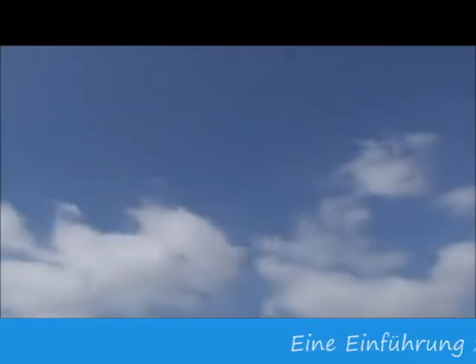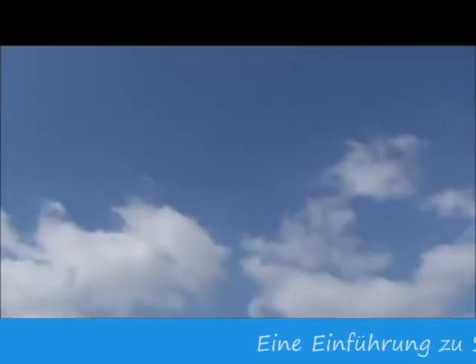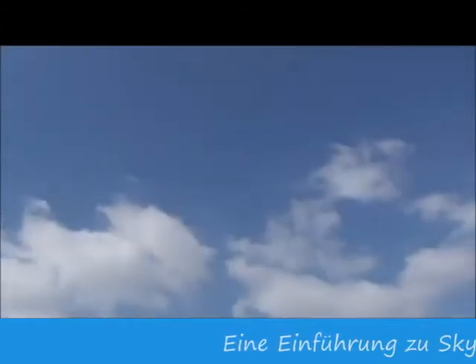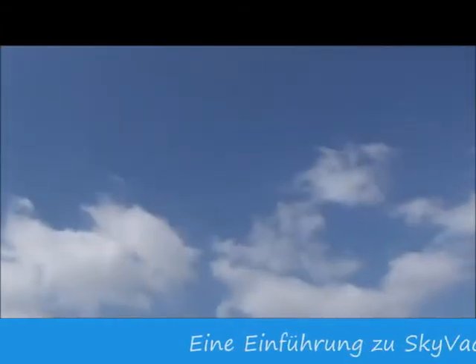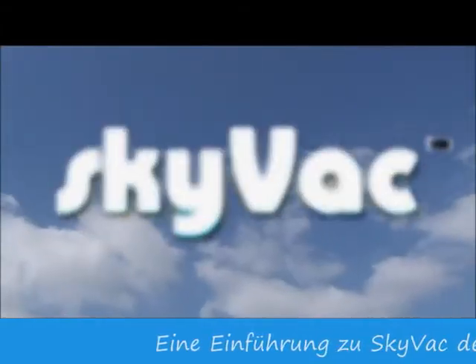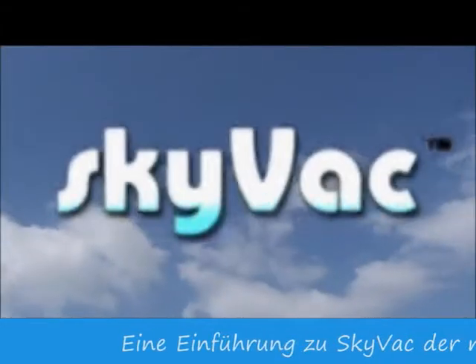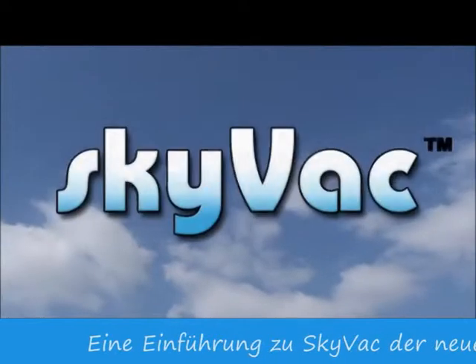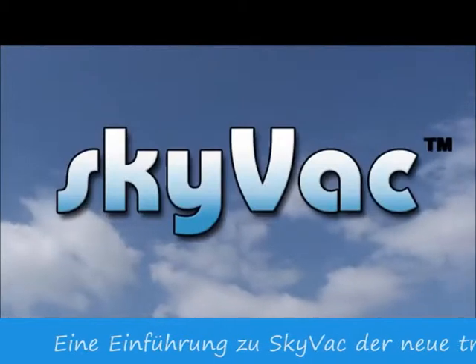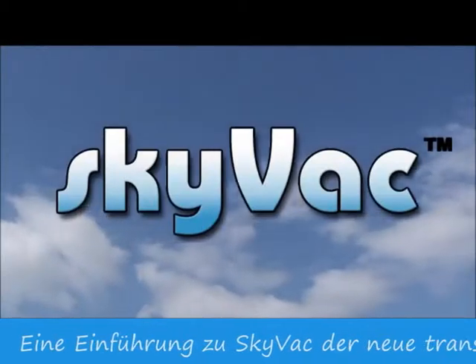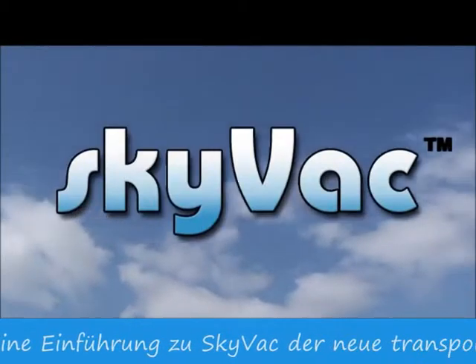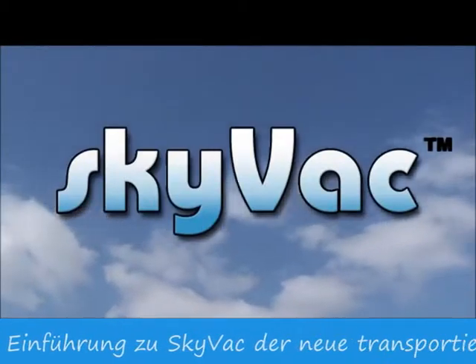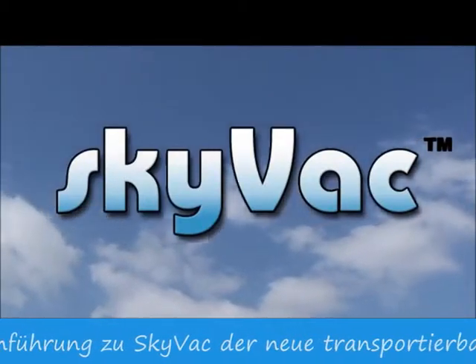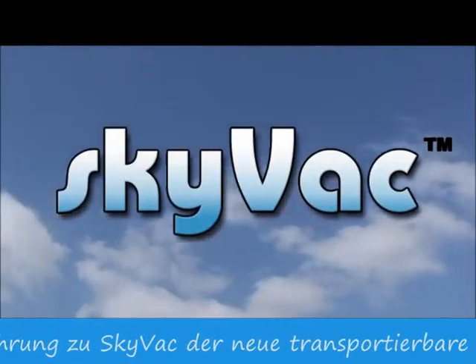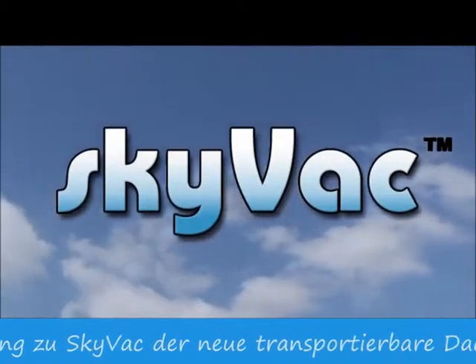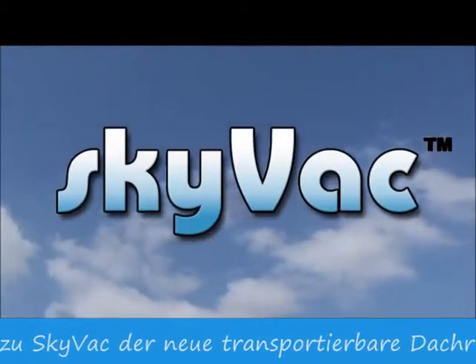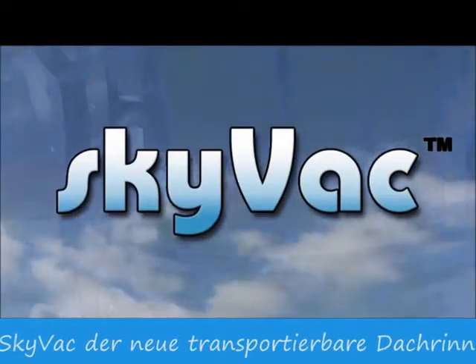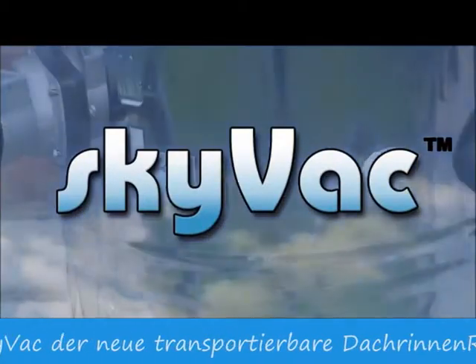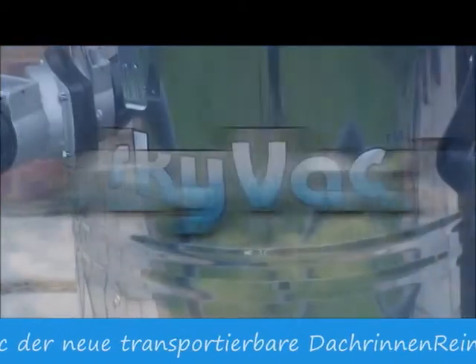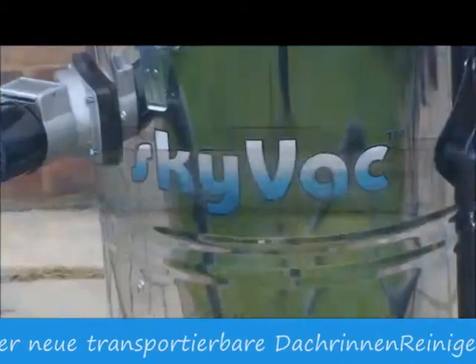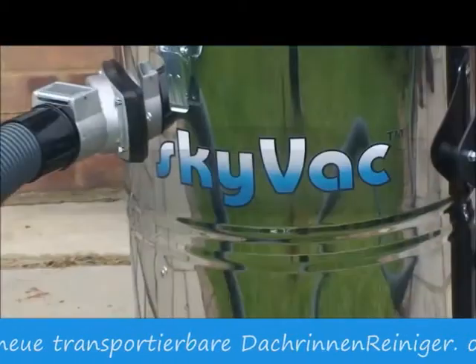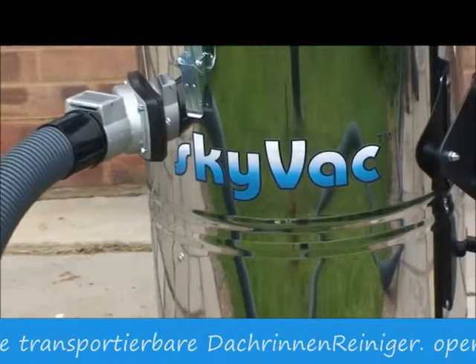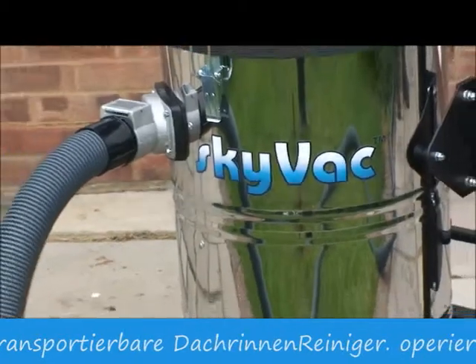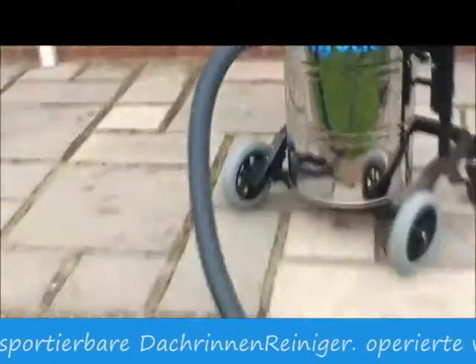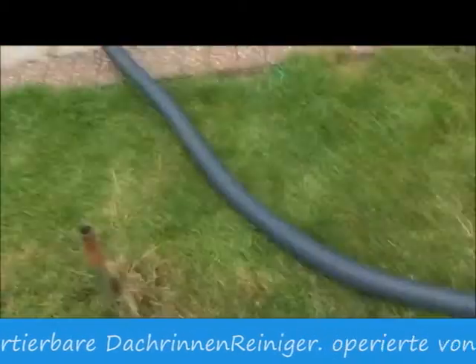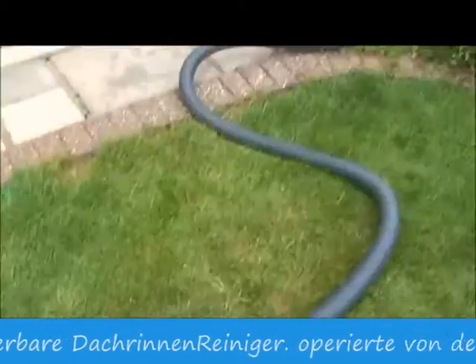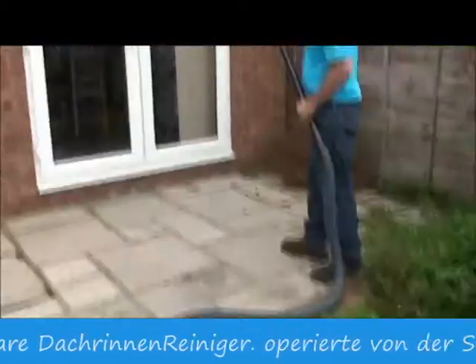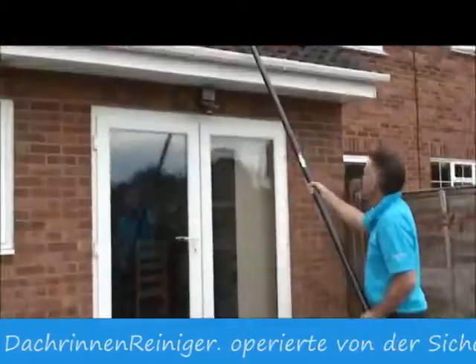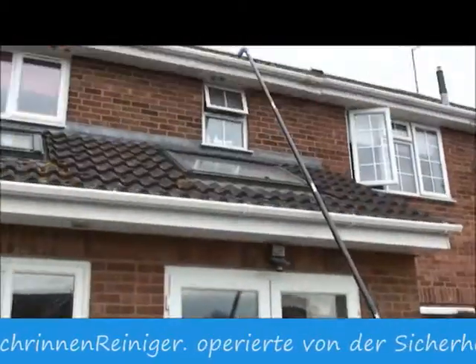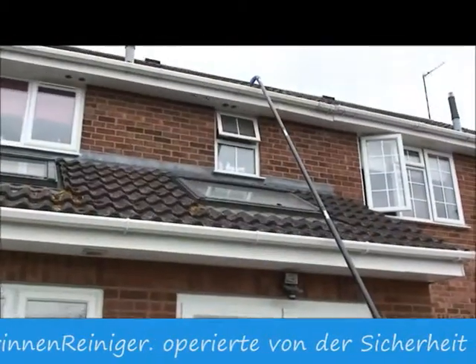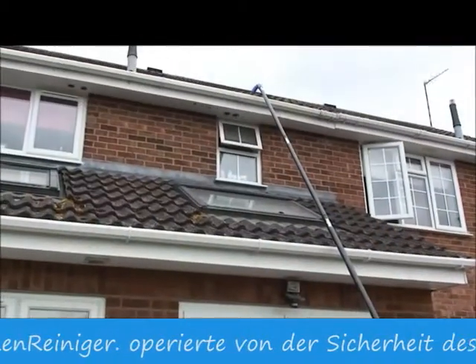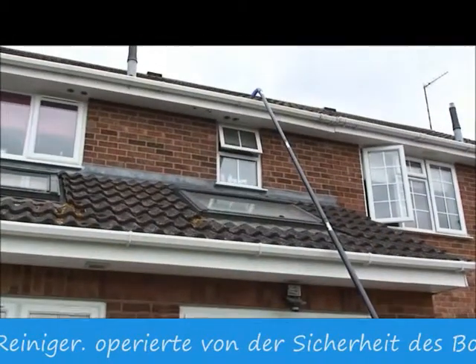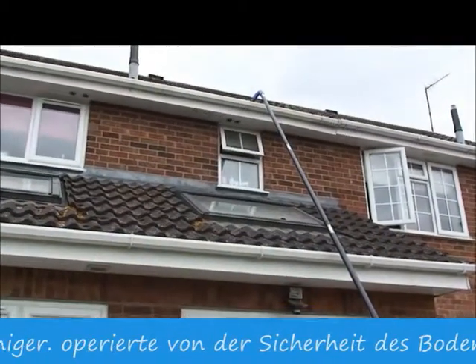Introducing the award-winning SkyVac, the all-new portable gutter cleaning system operated from the safety of the ground.